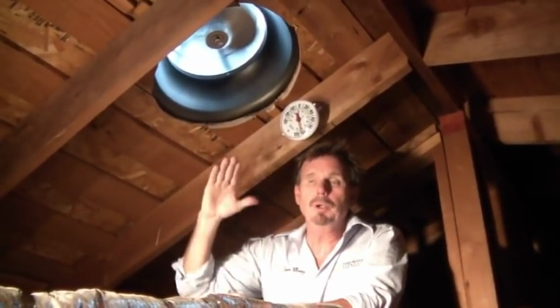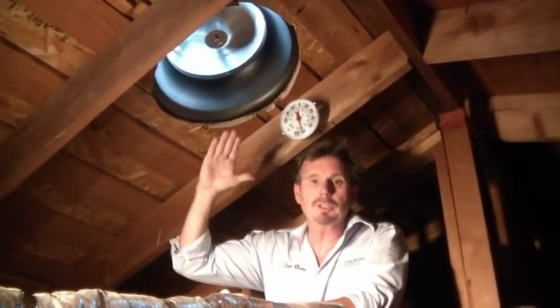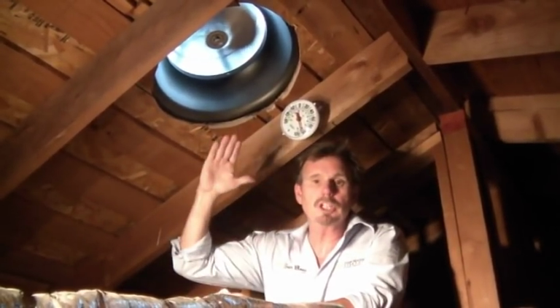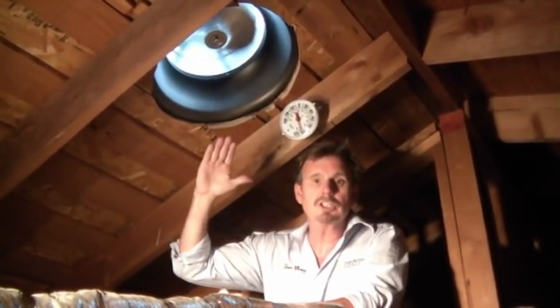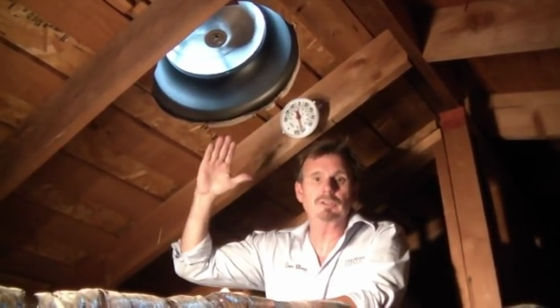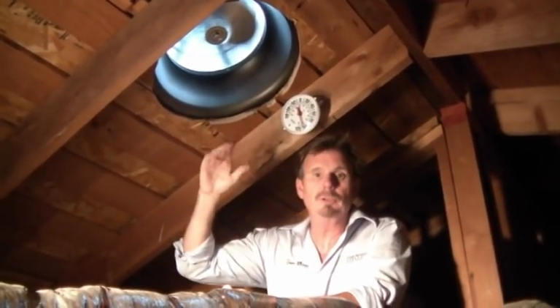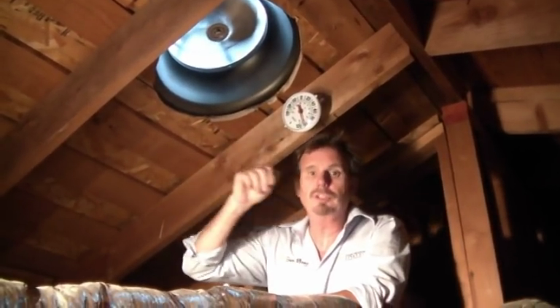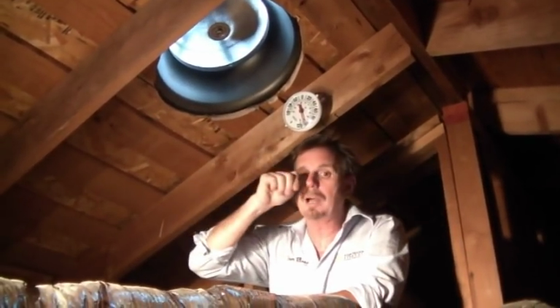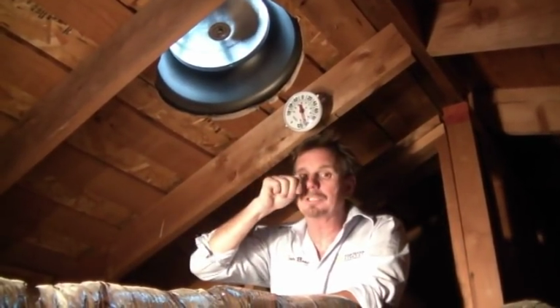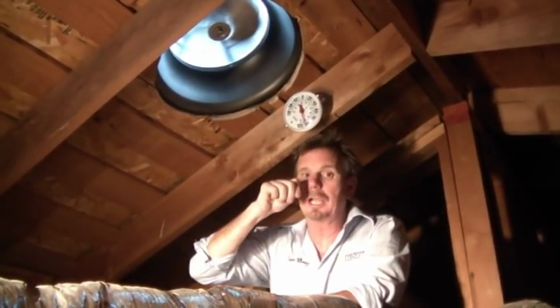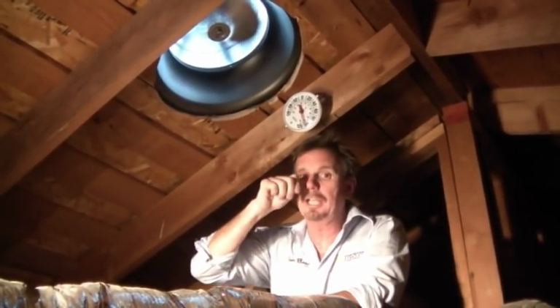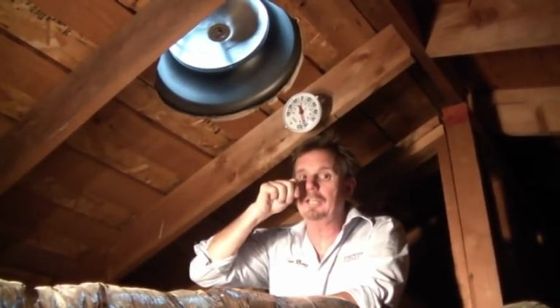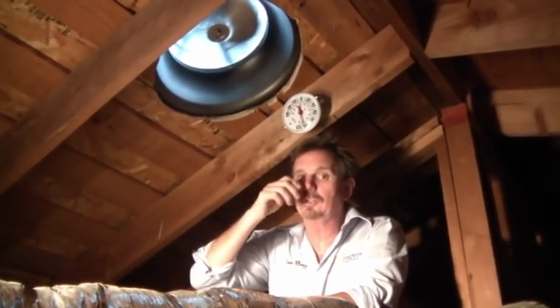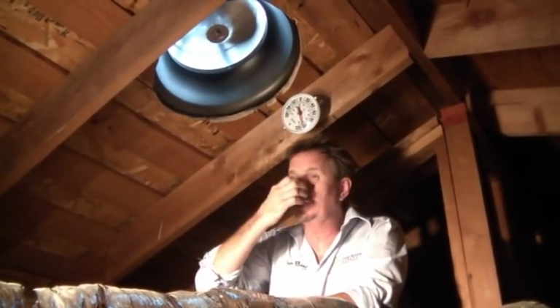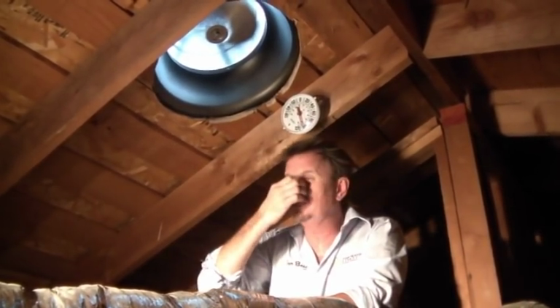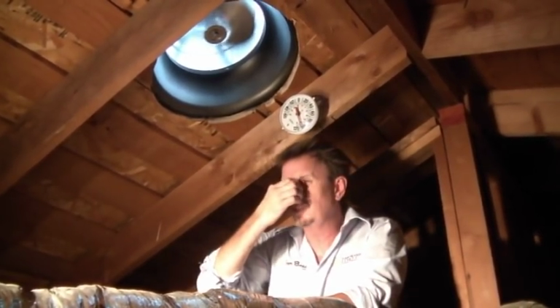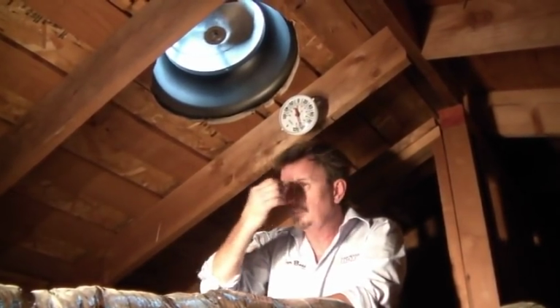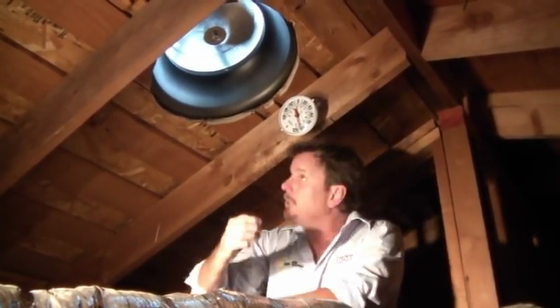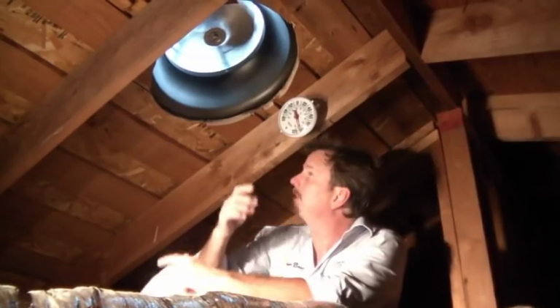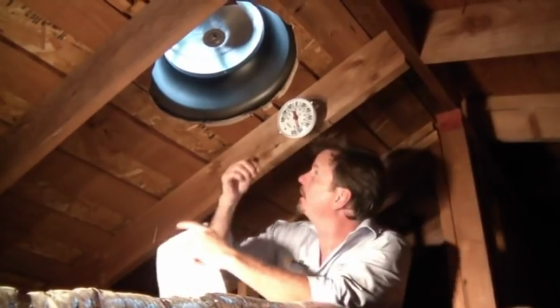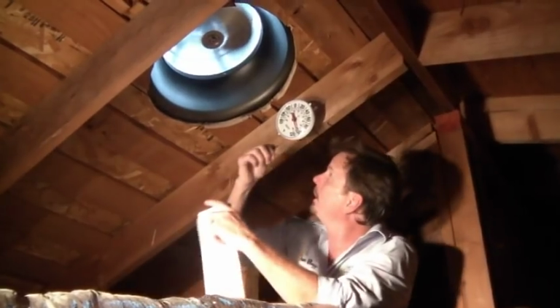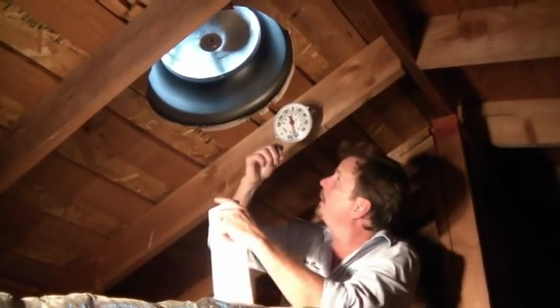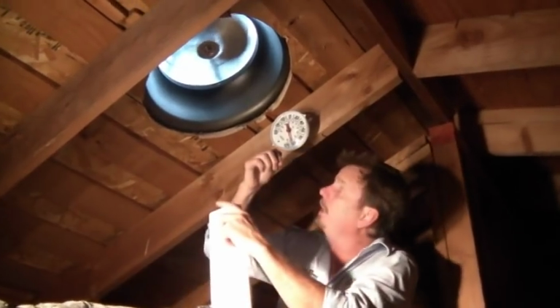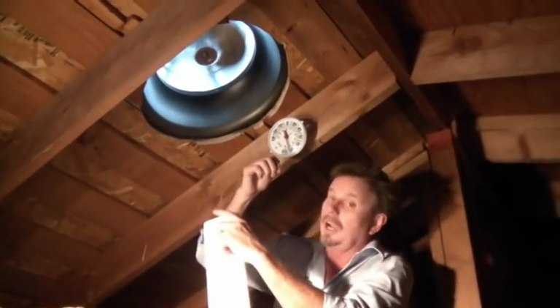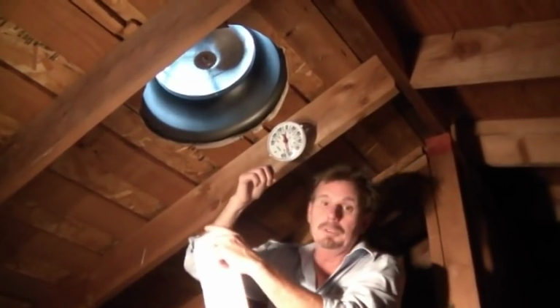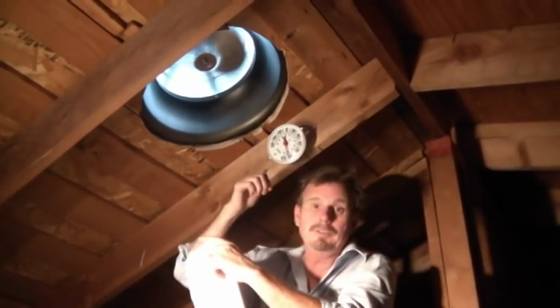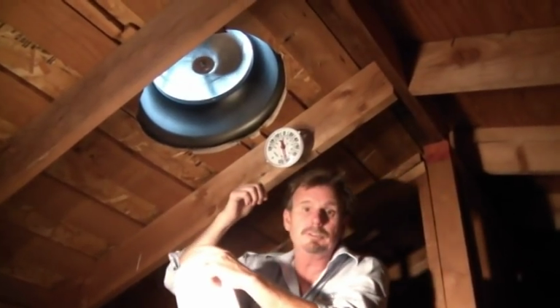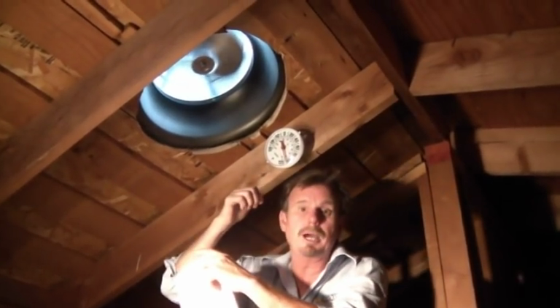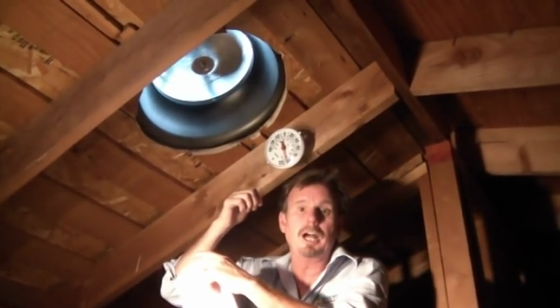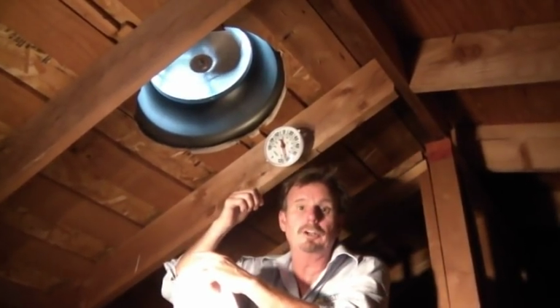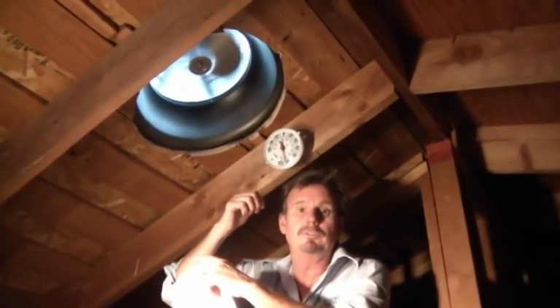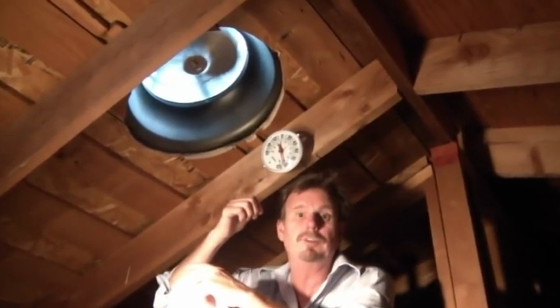We were just on the rooftop — it's 98 degrees outside. You can see here, I believe it's about 105 in the attic.